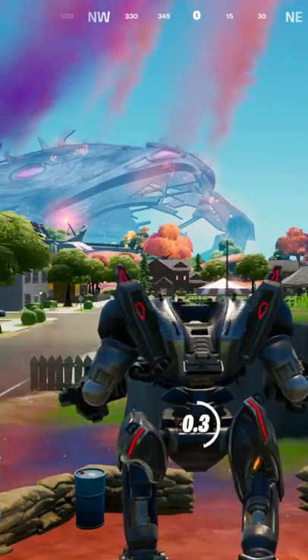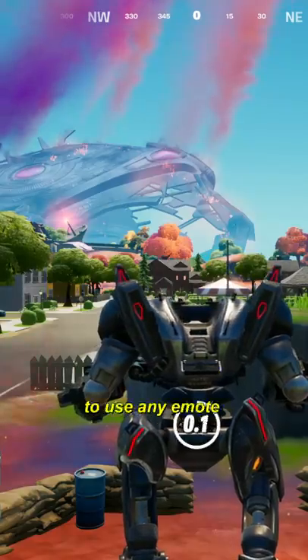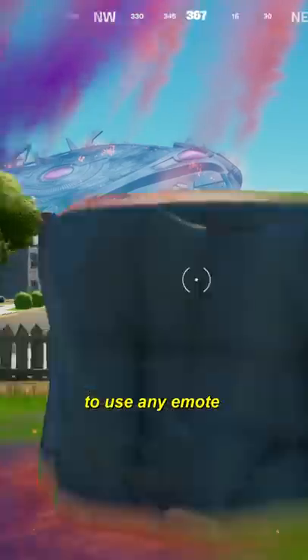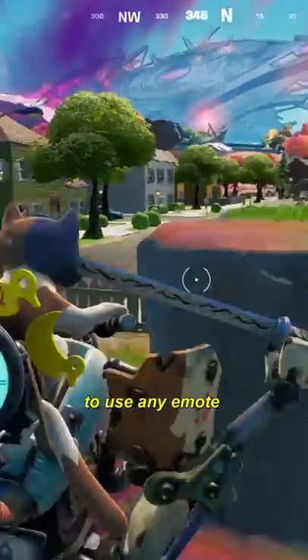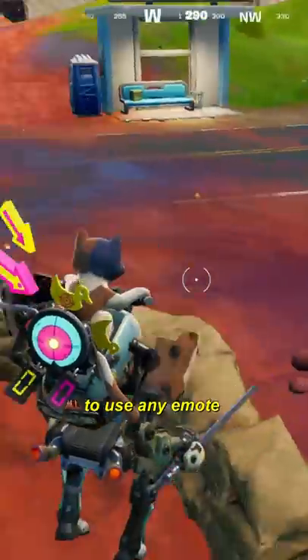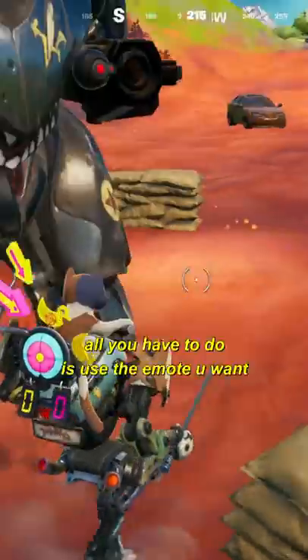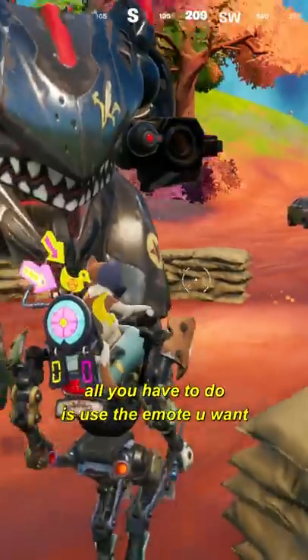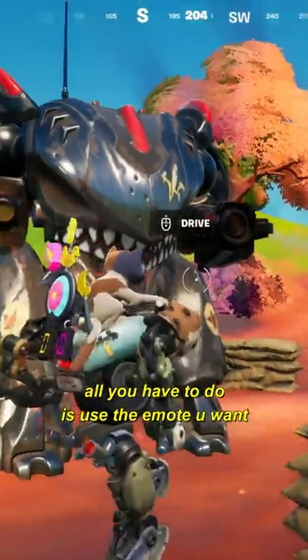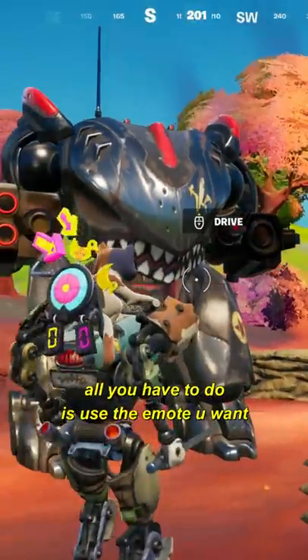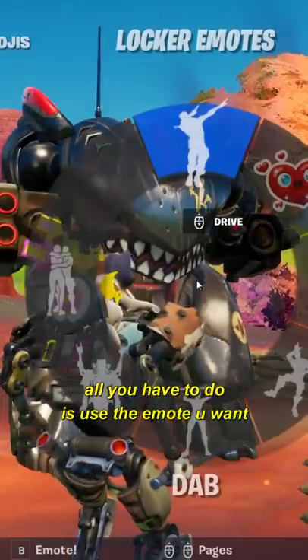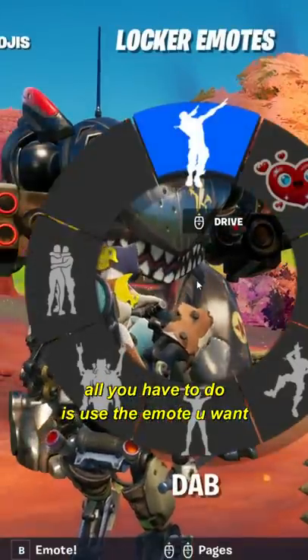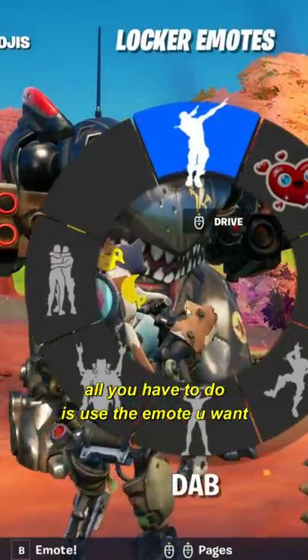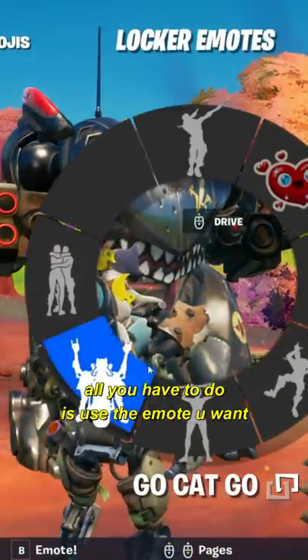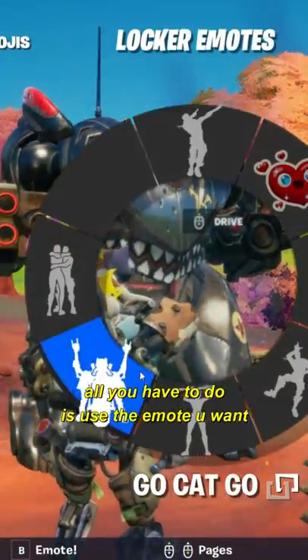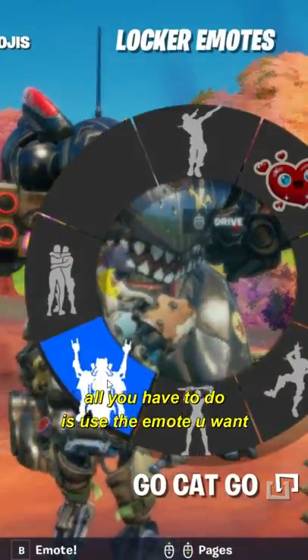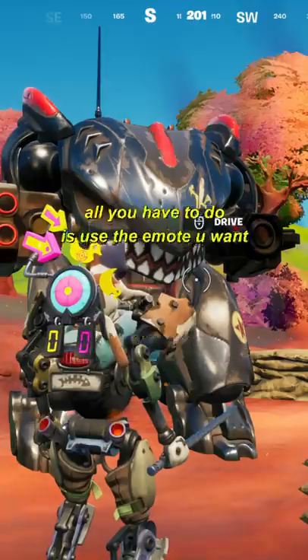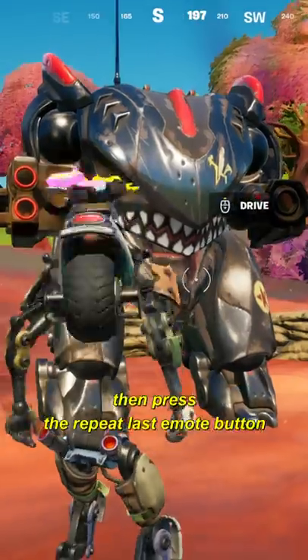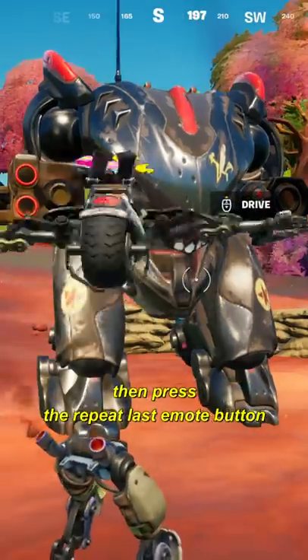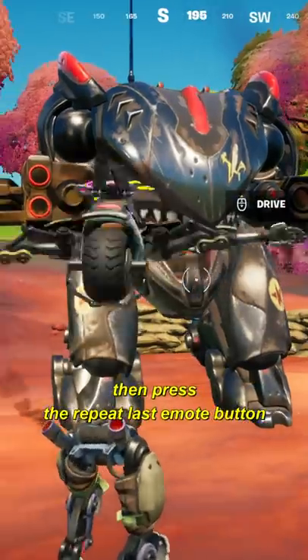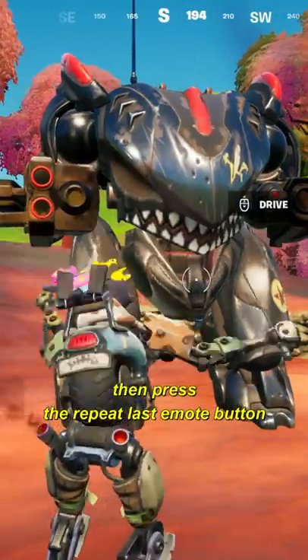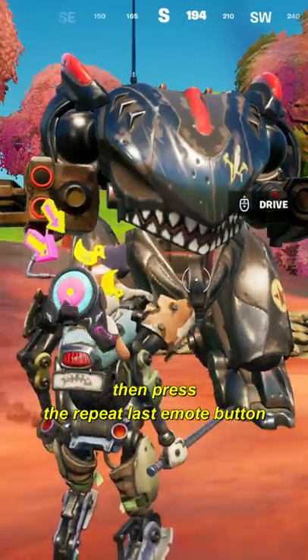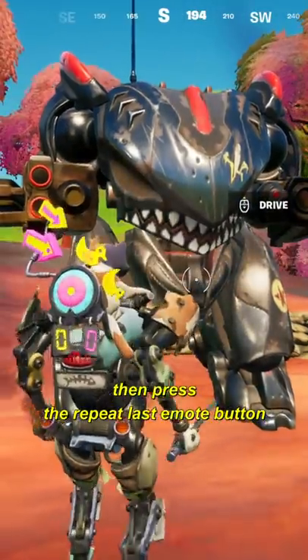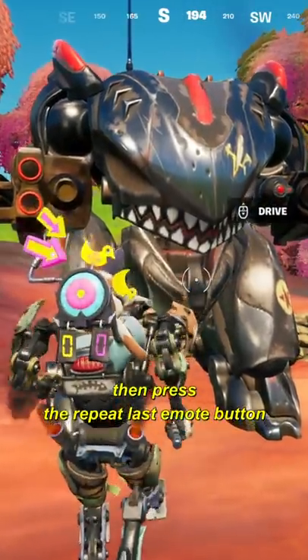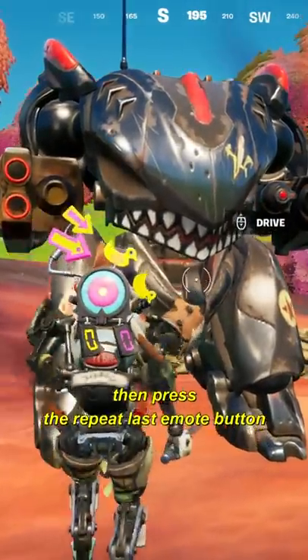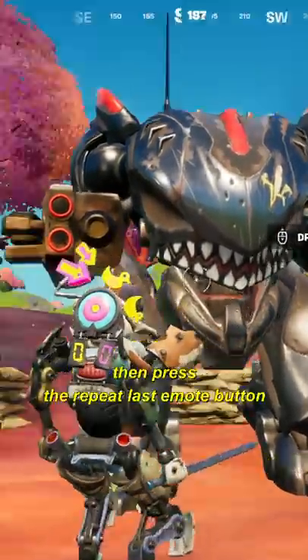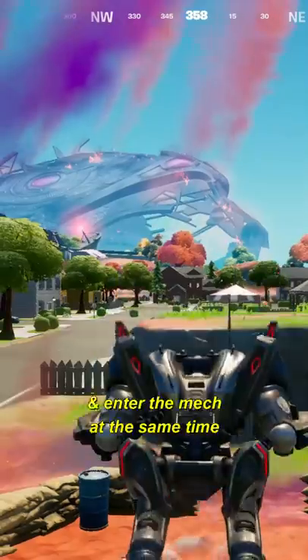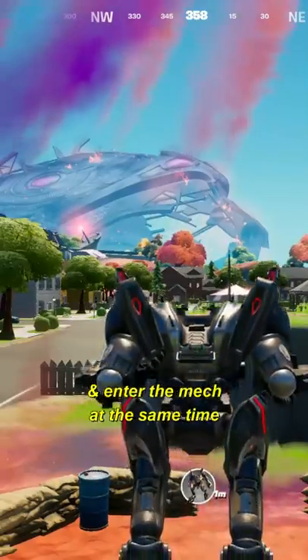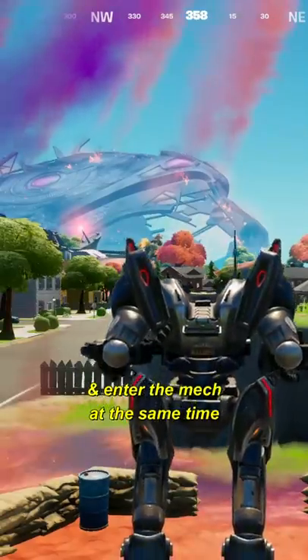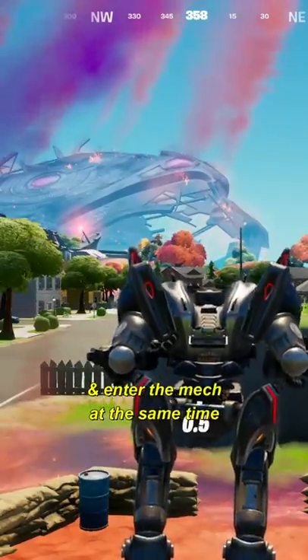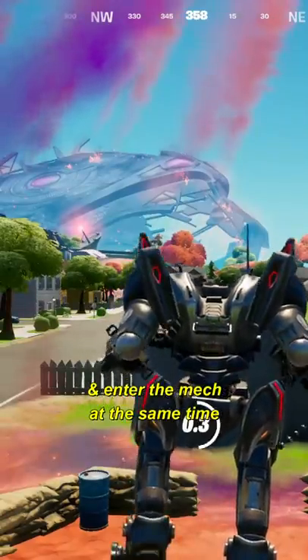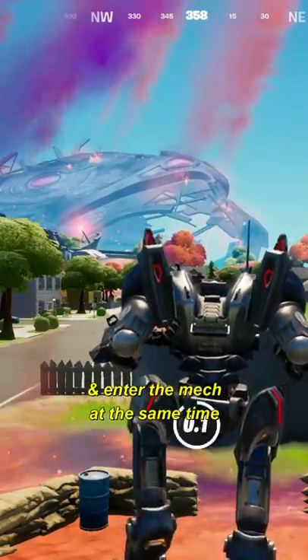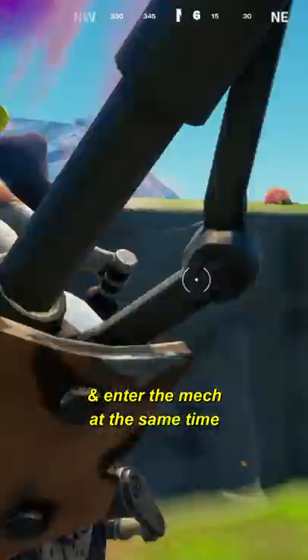To use any emote, all you have to do is use the emote you want, then press the repeat last emote button and enter the mech at the same time.